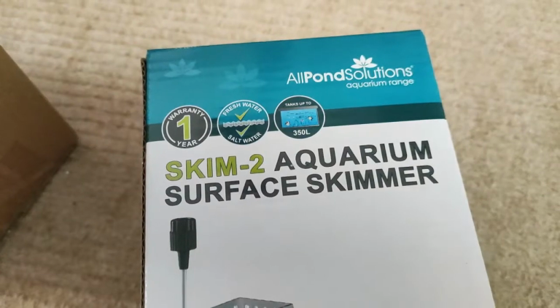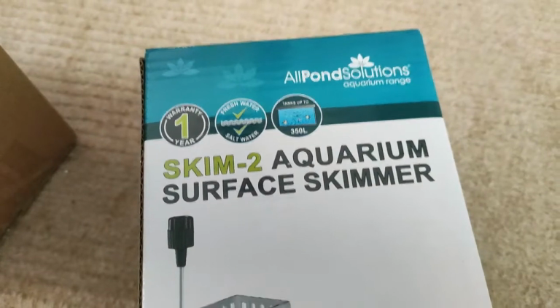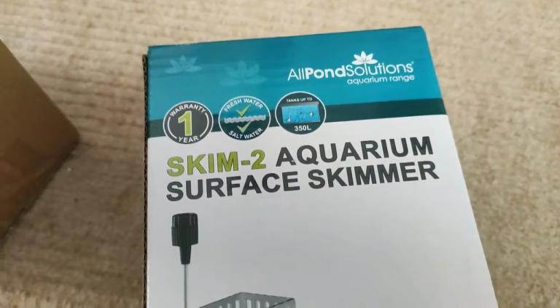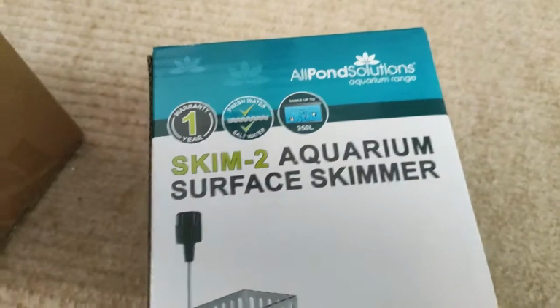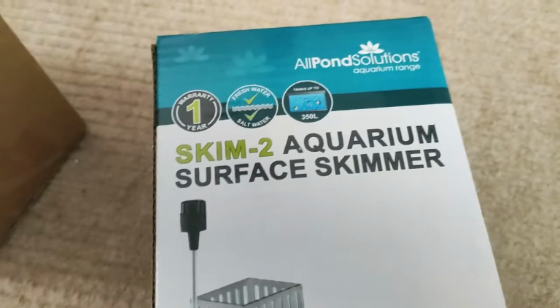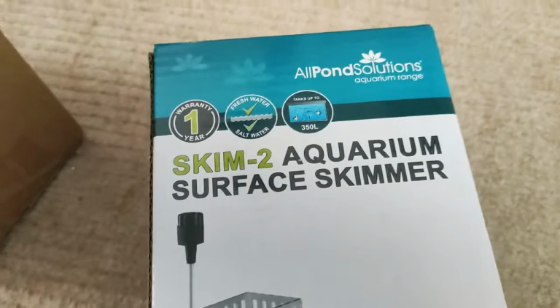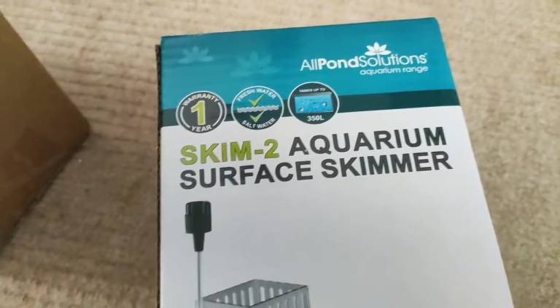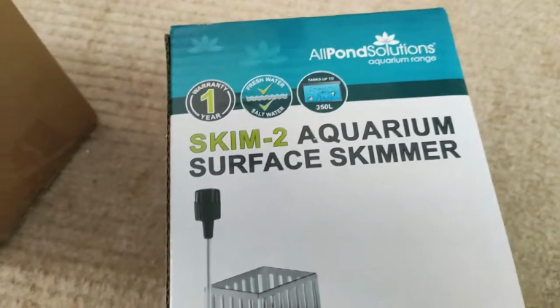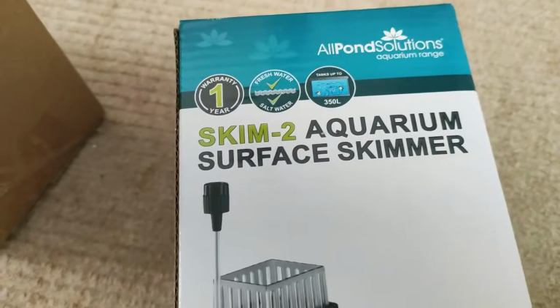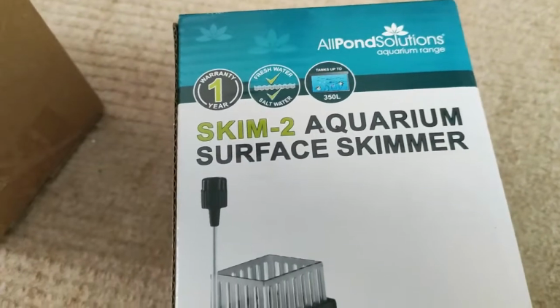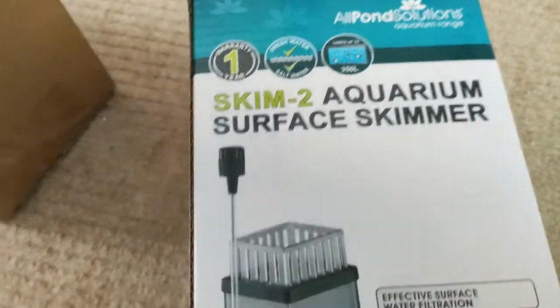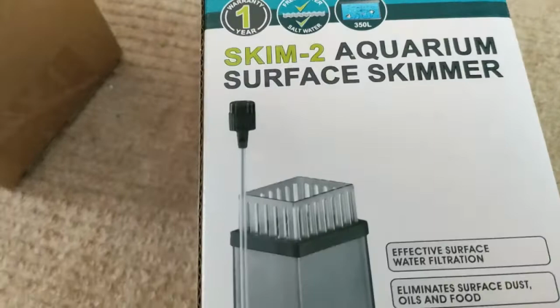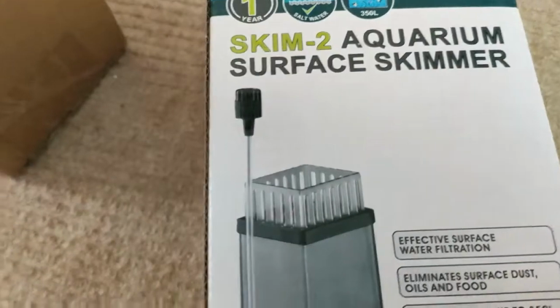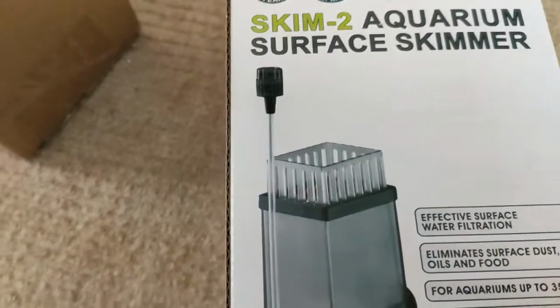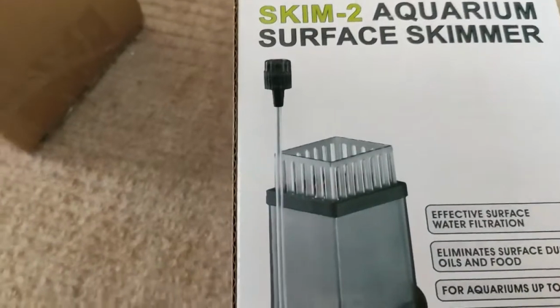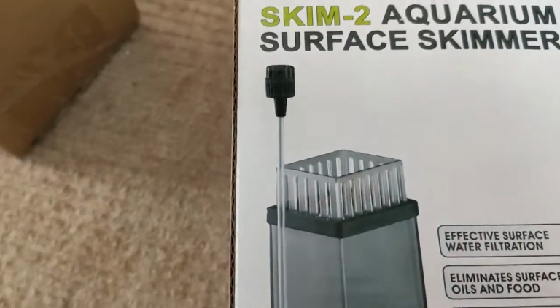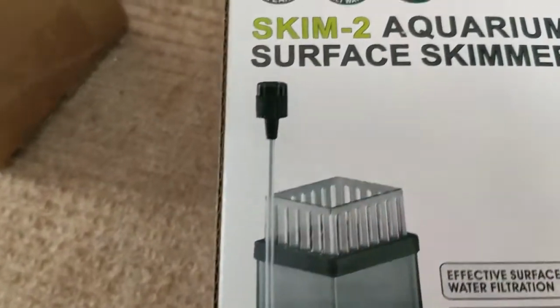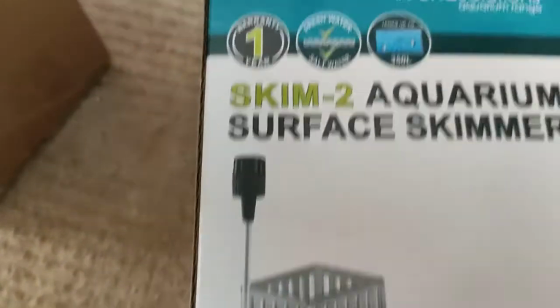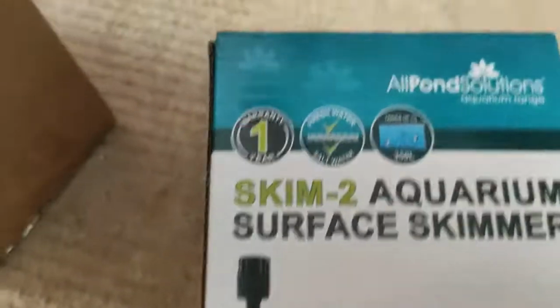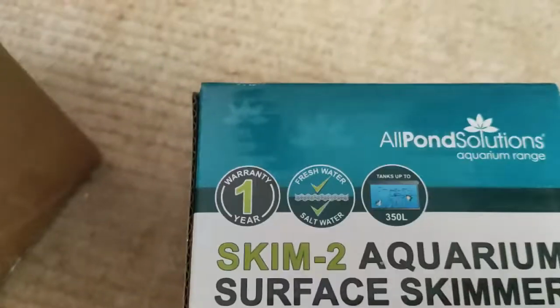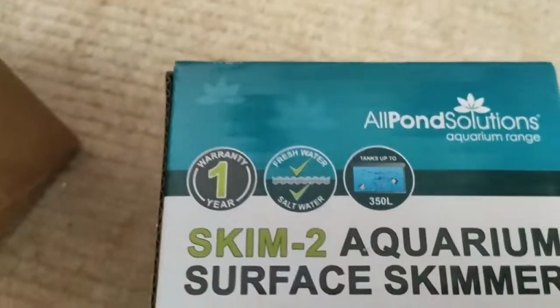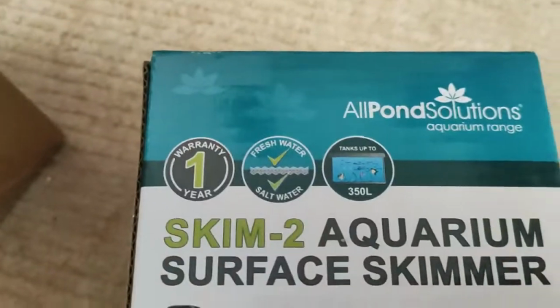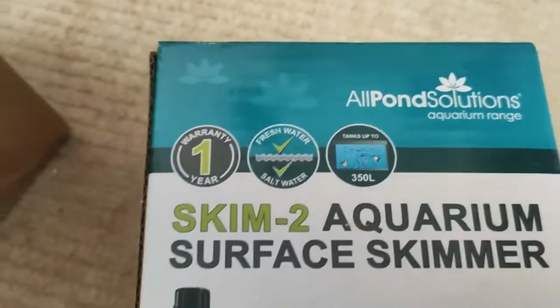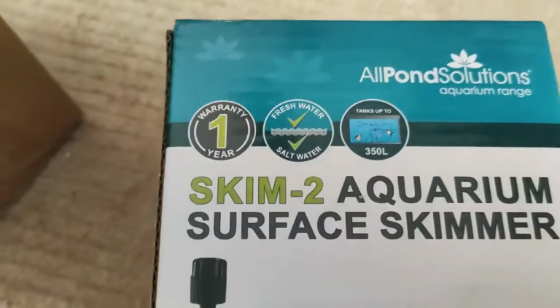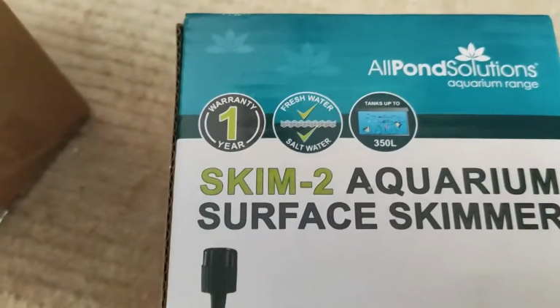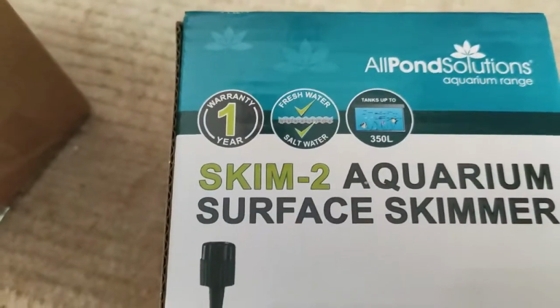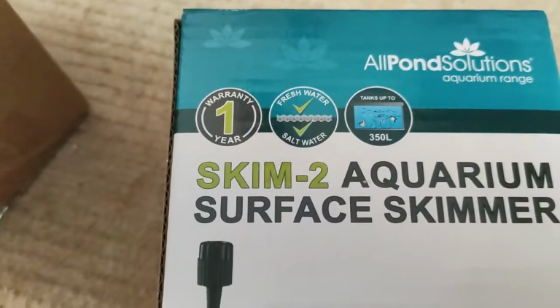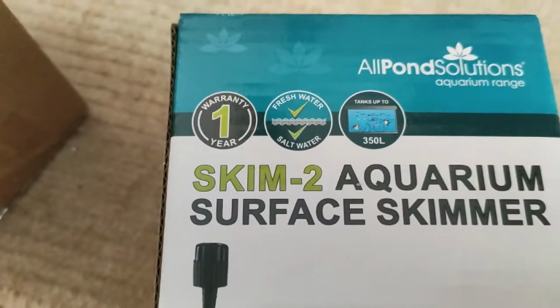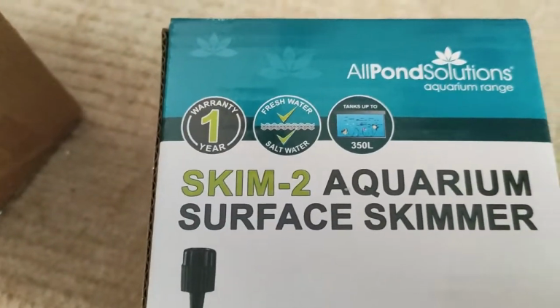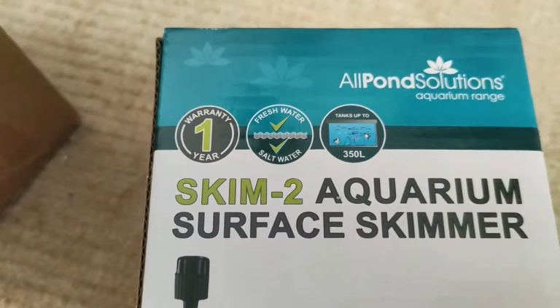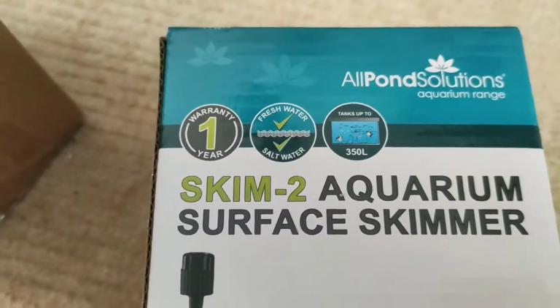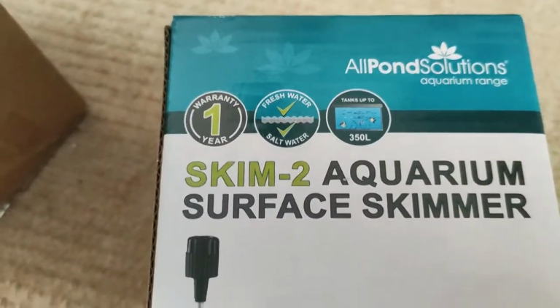Hi everyone, it's Tranchalia and welcome to an unboxing. This is for the Saltwater Aquarium.